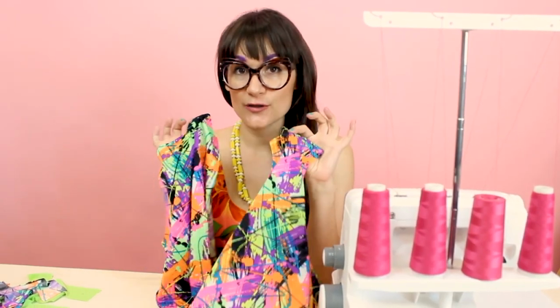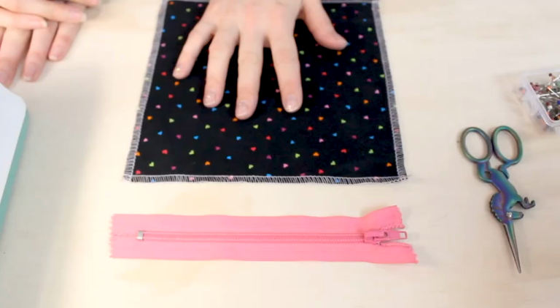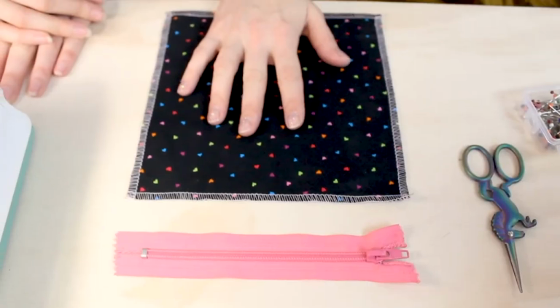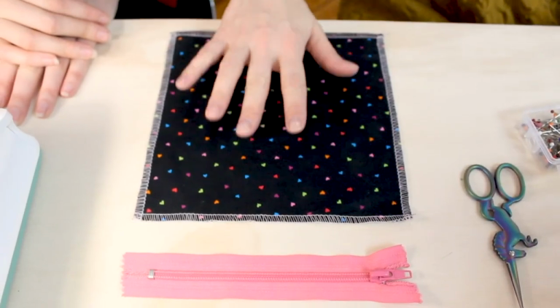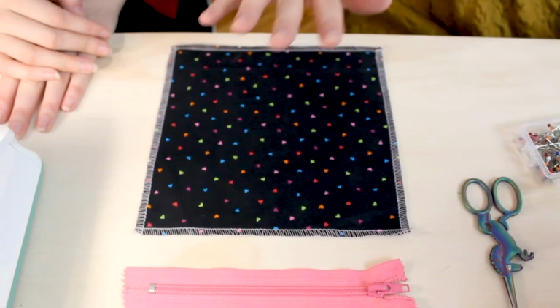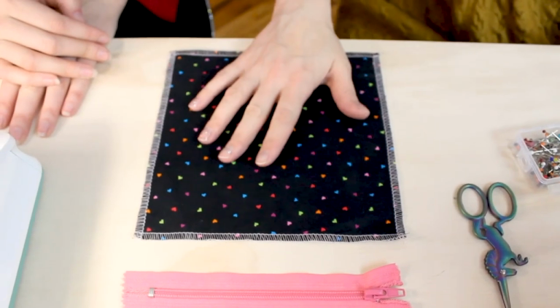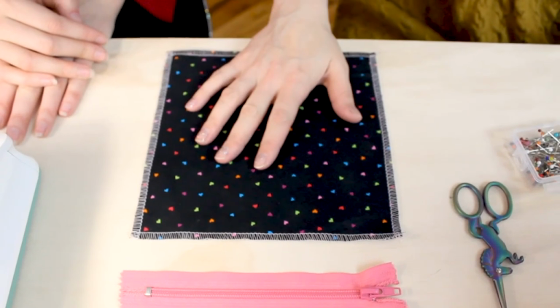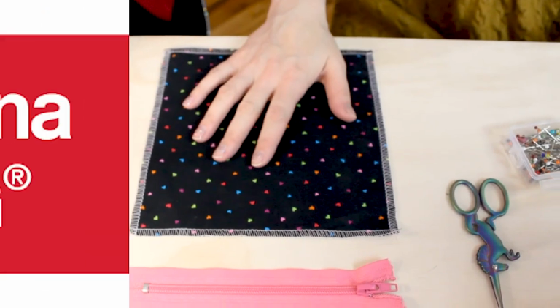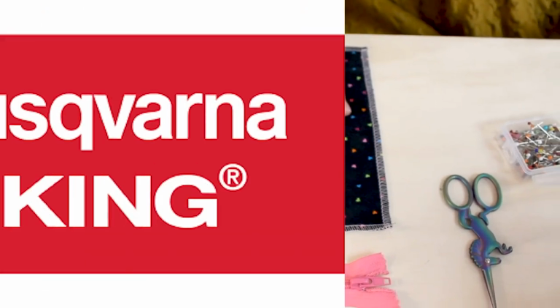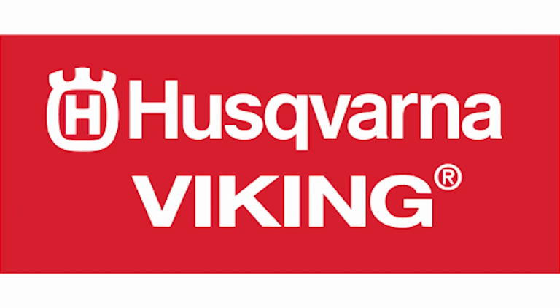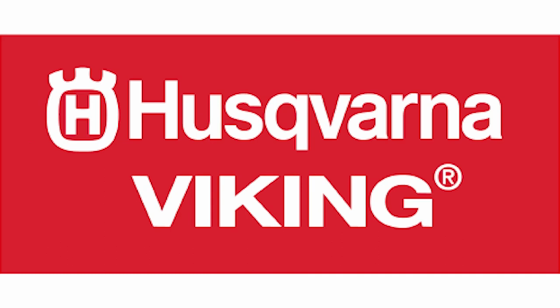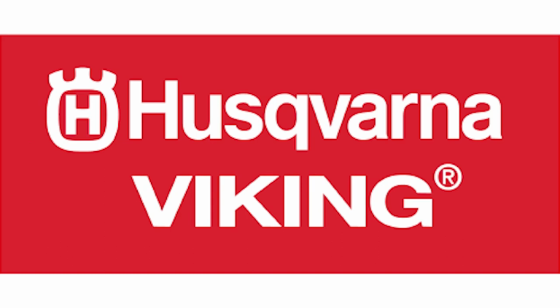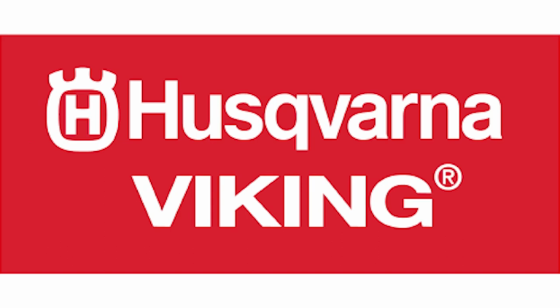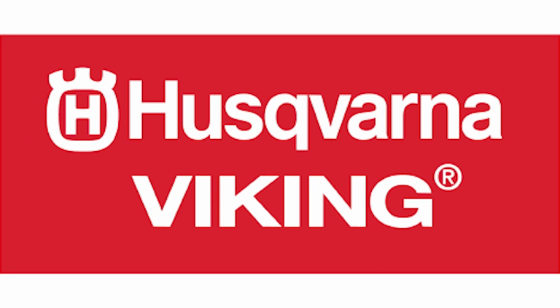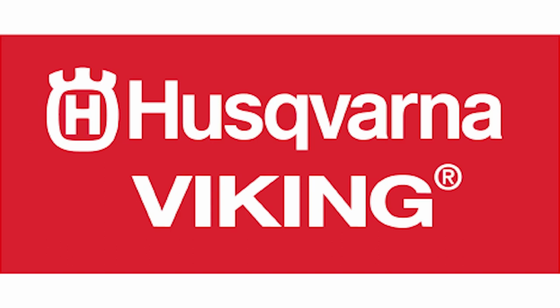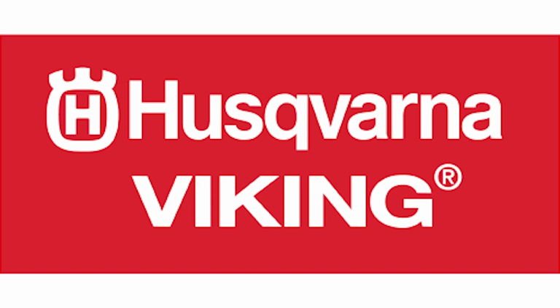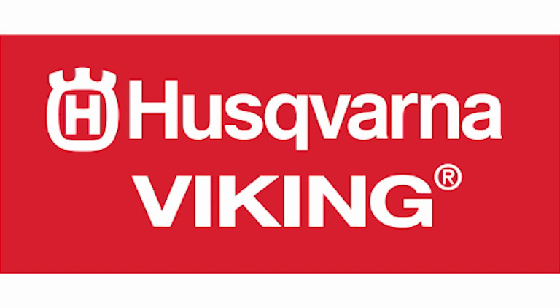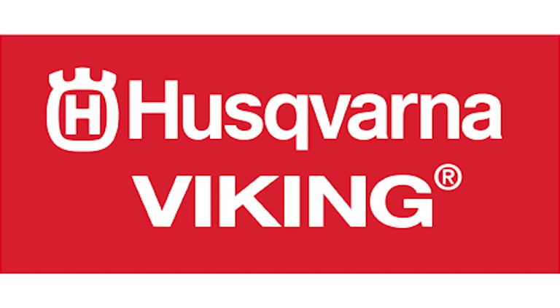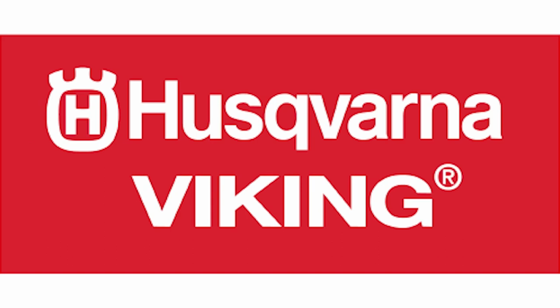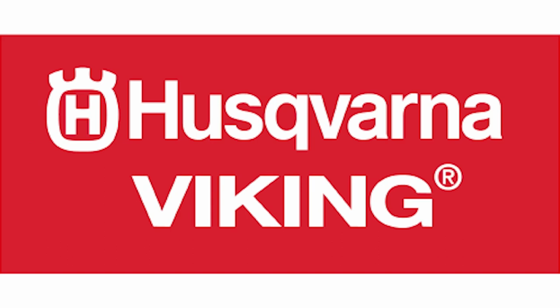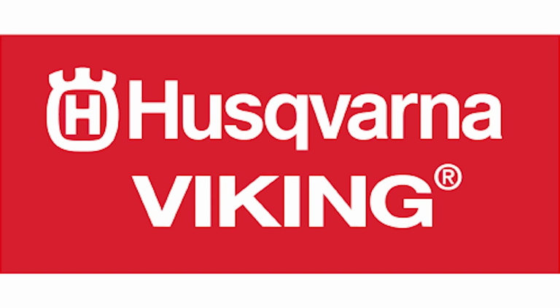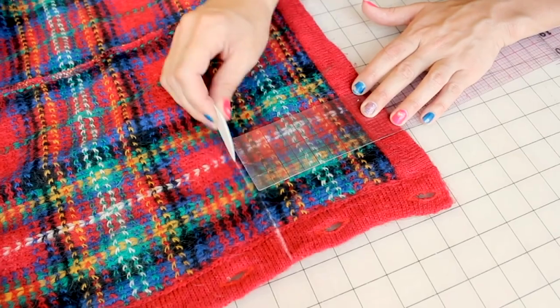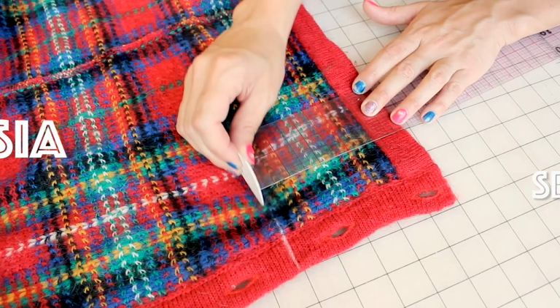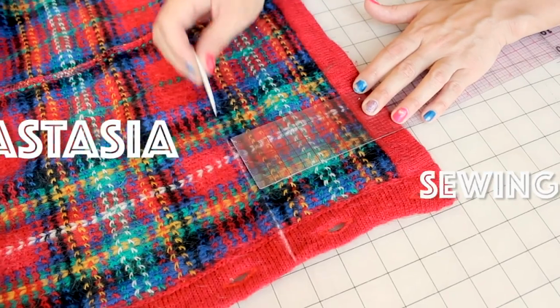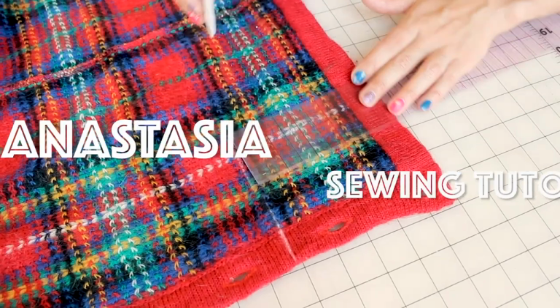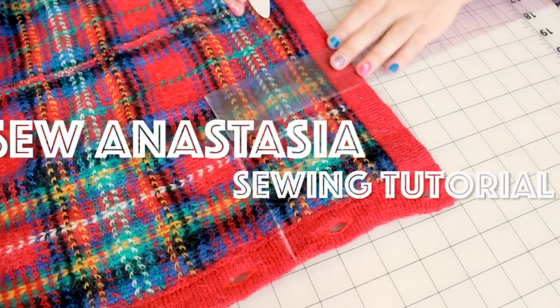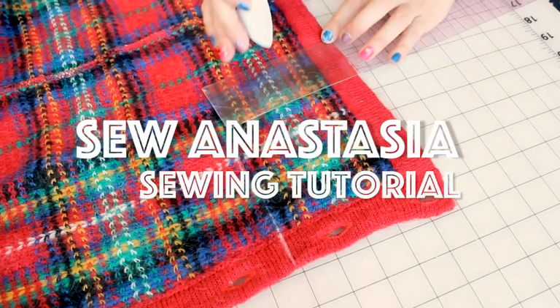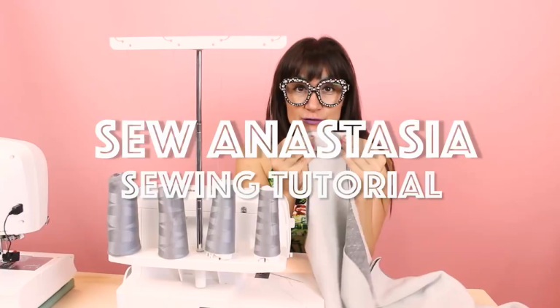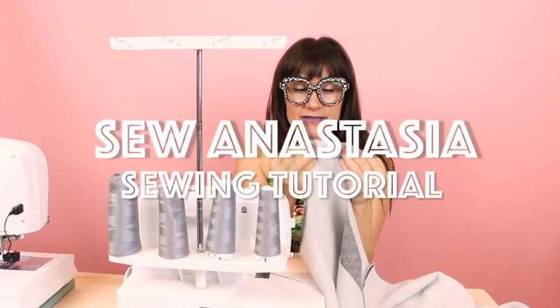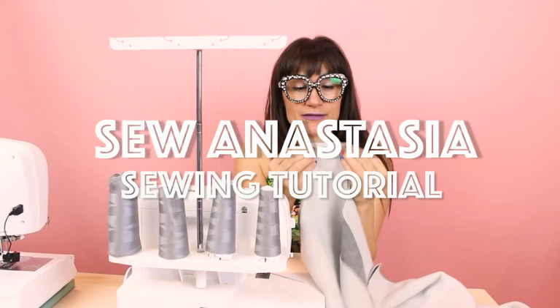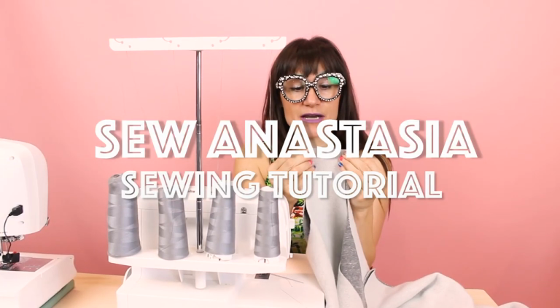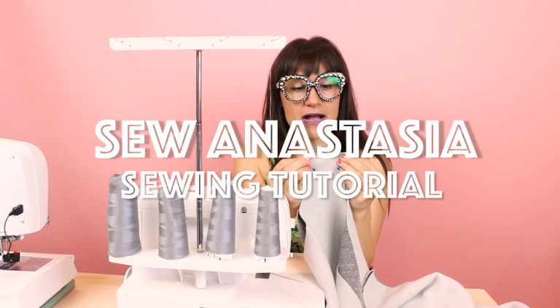I'm Anastasia Chatzka. I'm a fashion designer, pattern maker, and sewing educator, and I'm so happy you're here sewing along with me today.